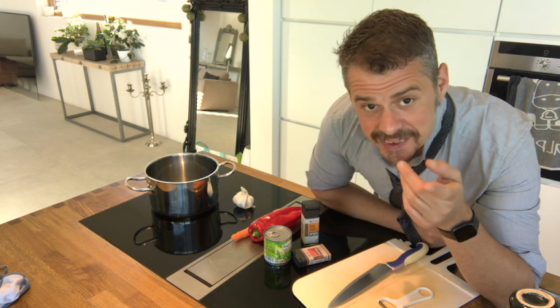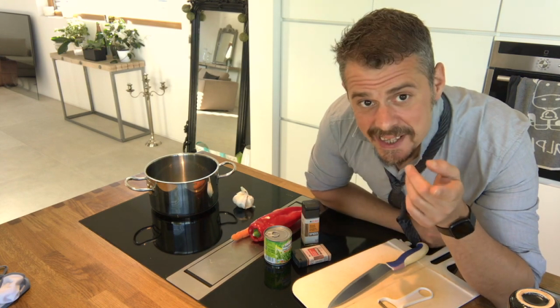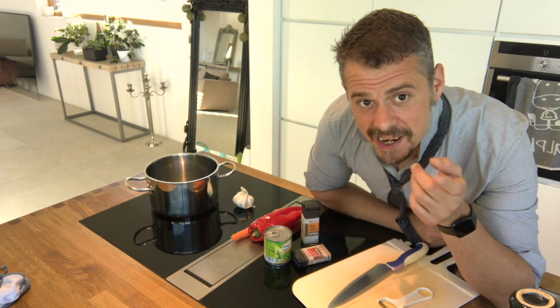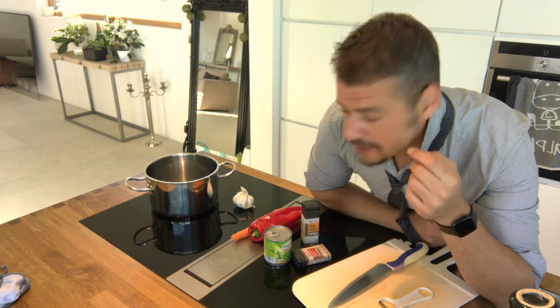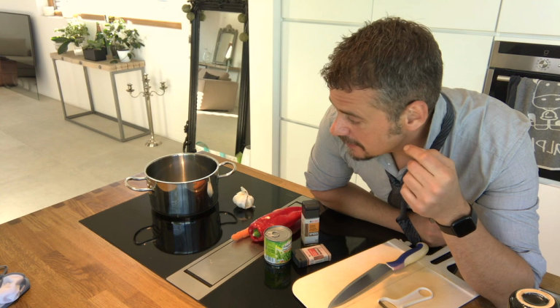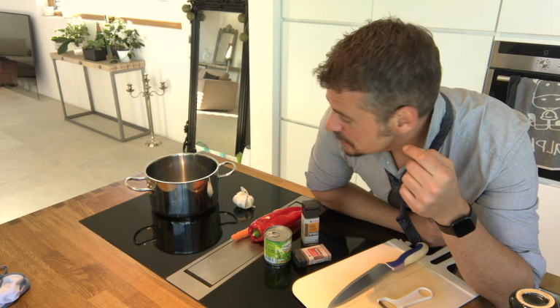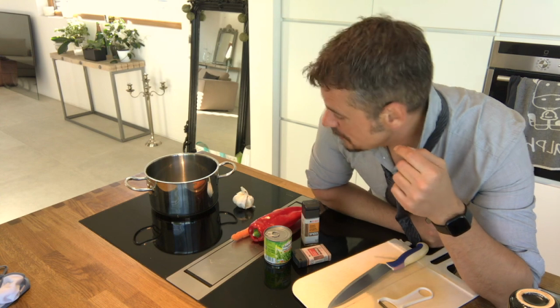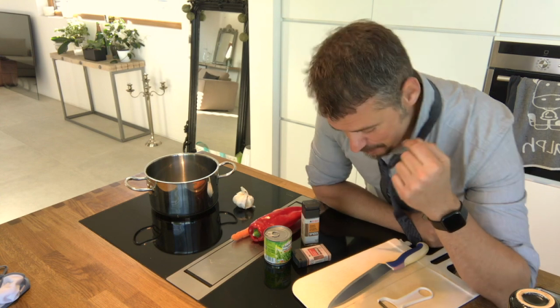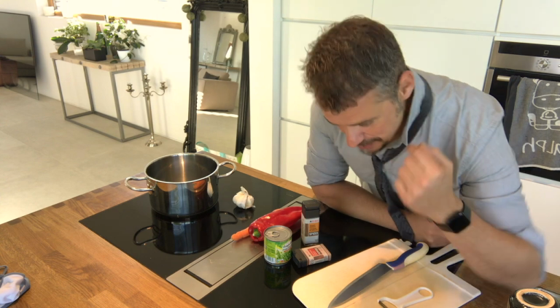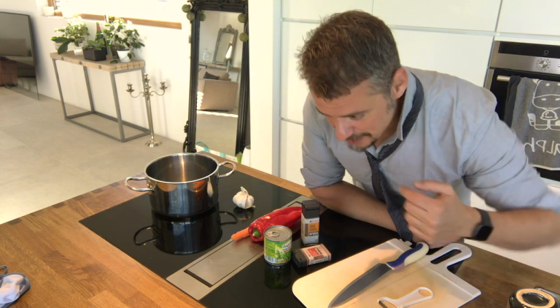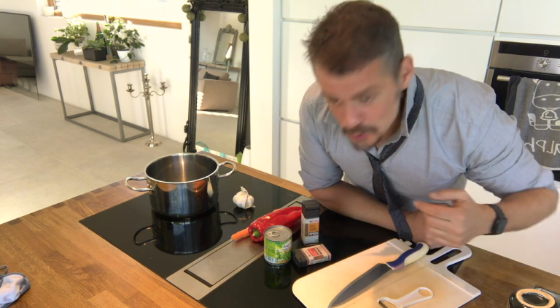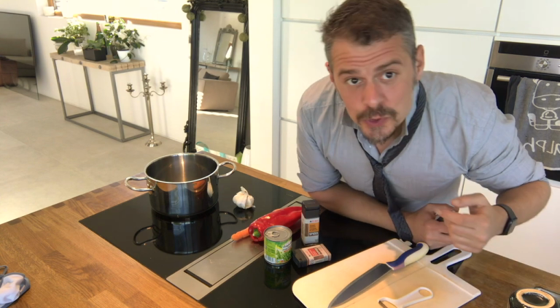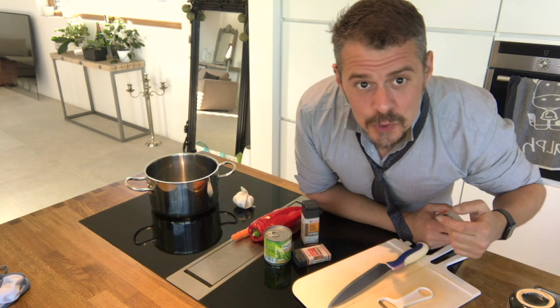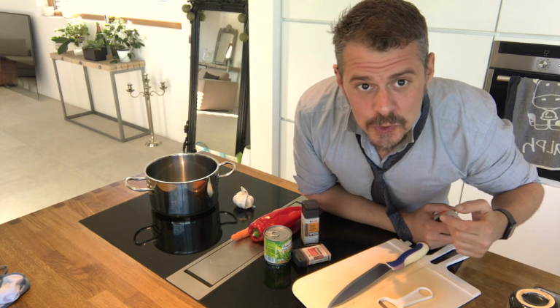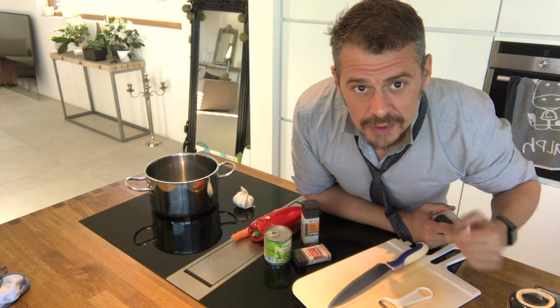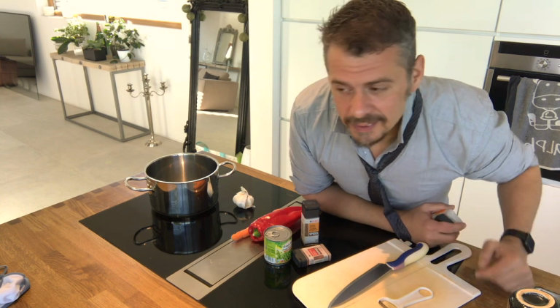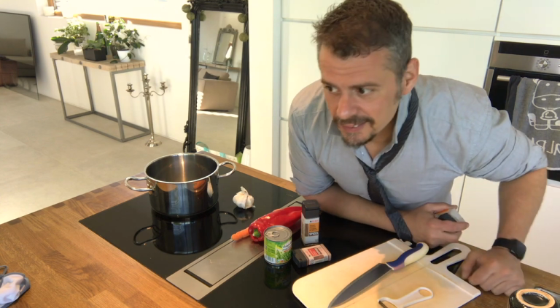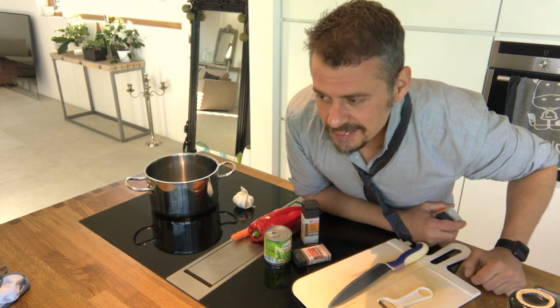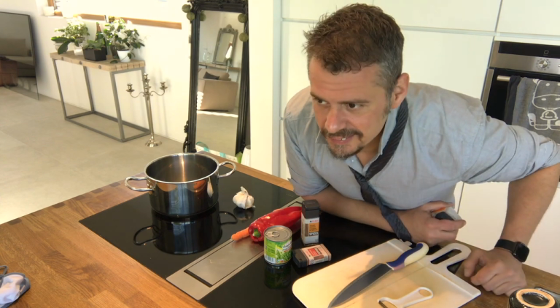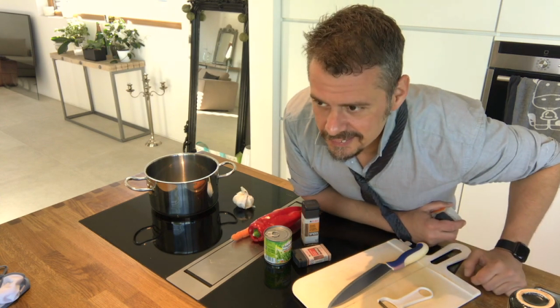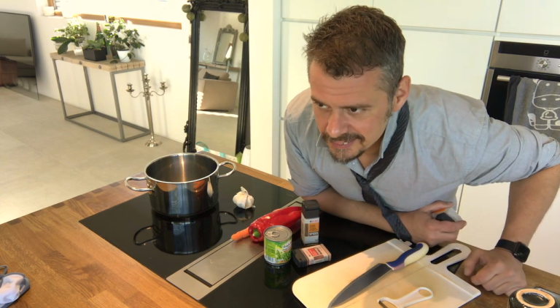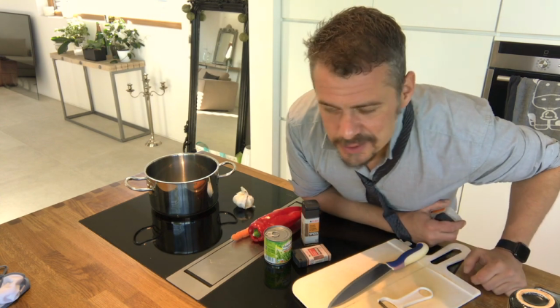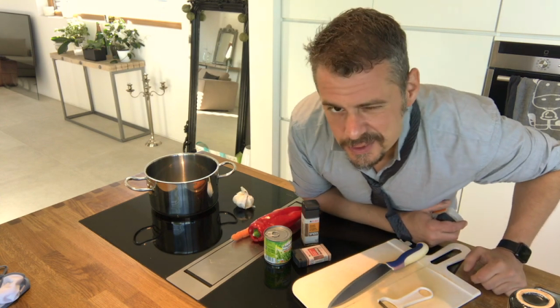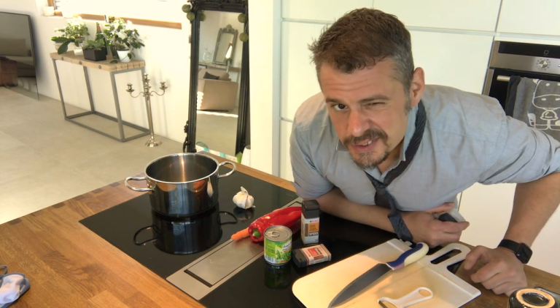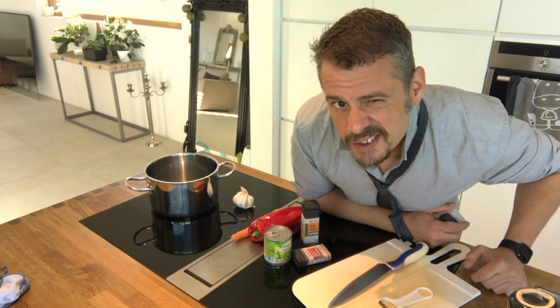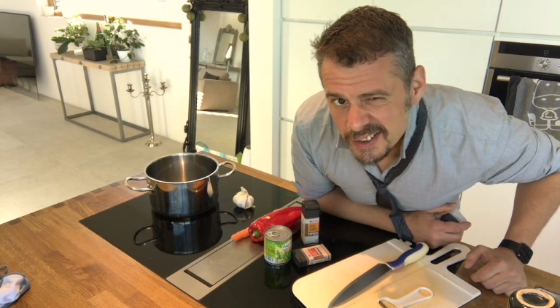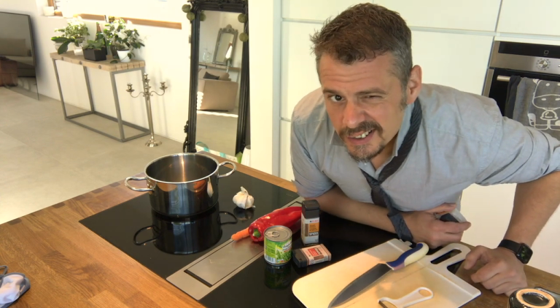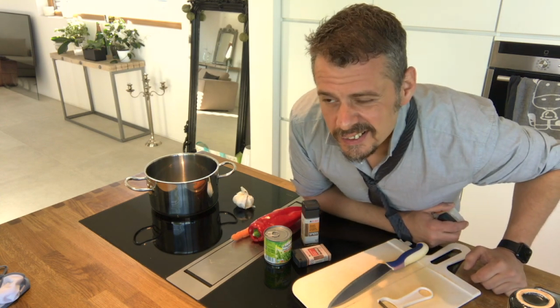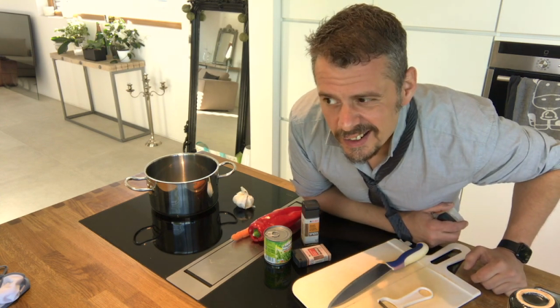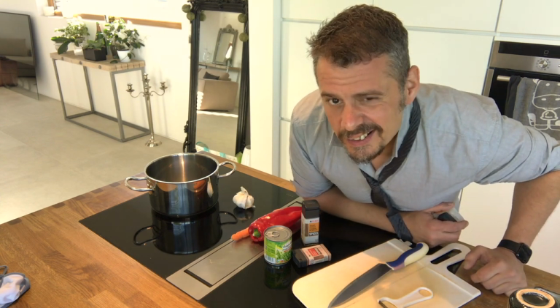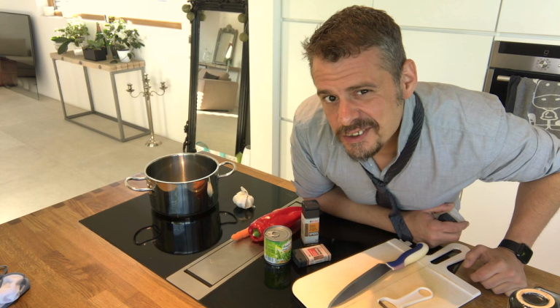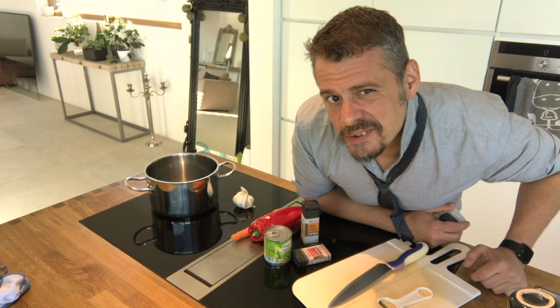Today I'm going to show you how to make couscous. Couscous. Yeah, it's fun.